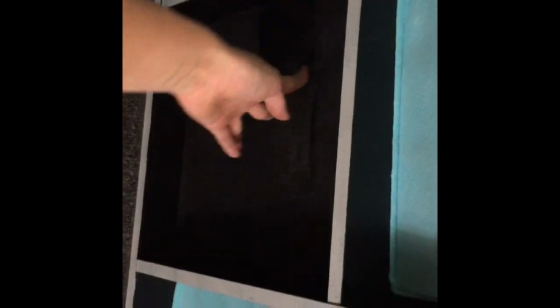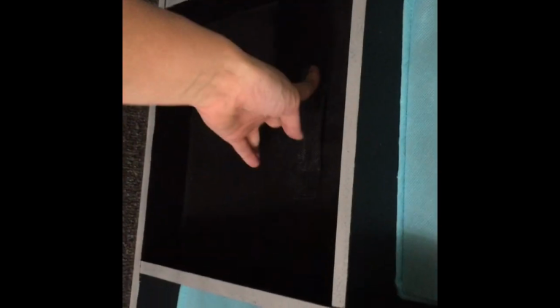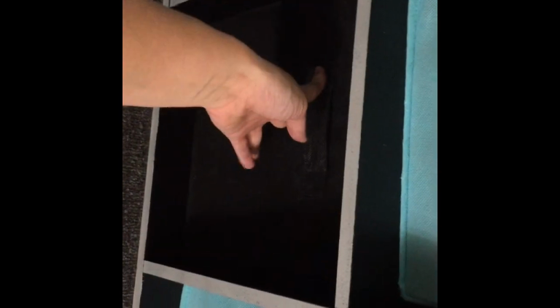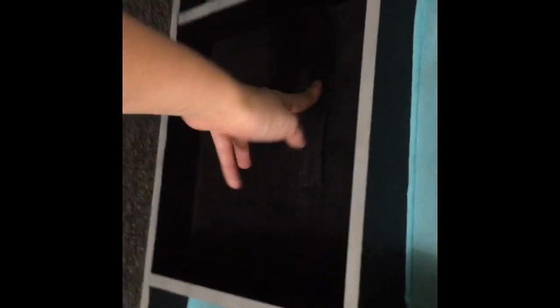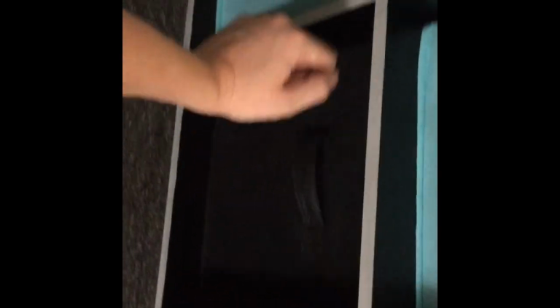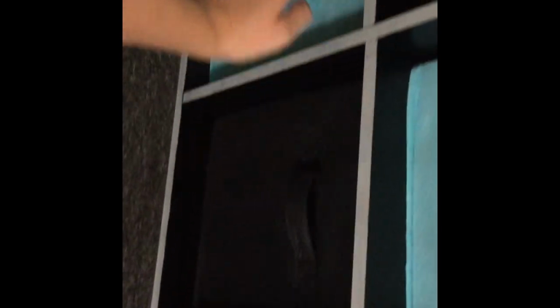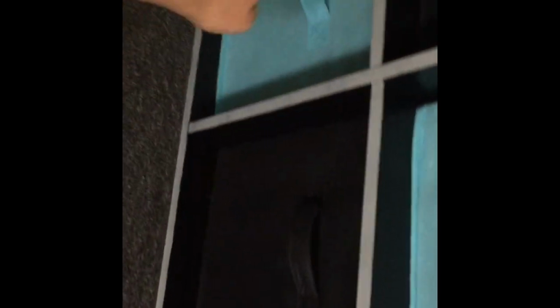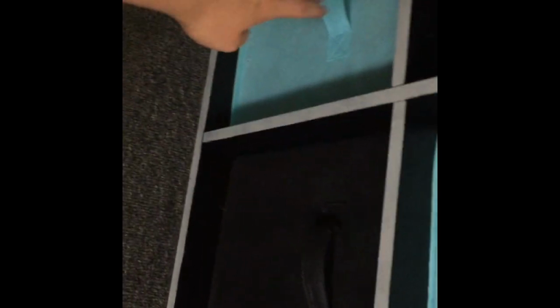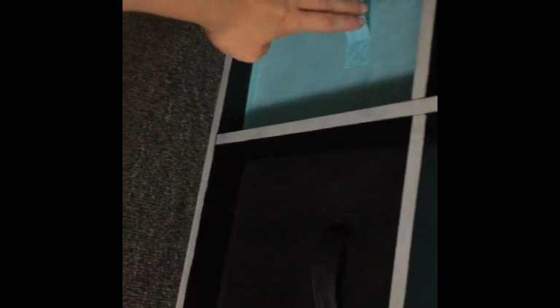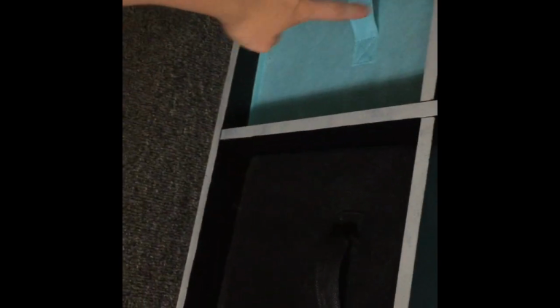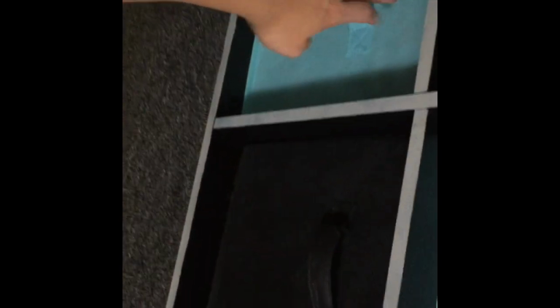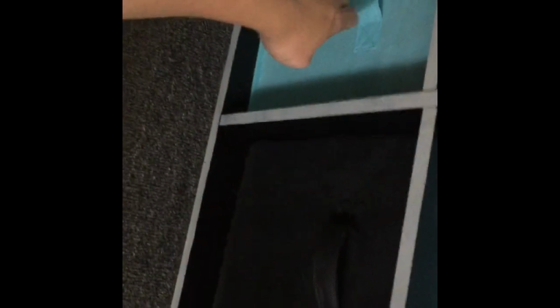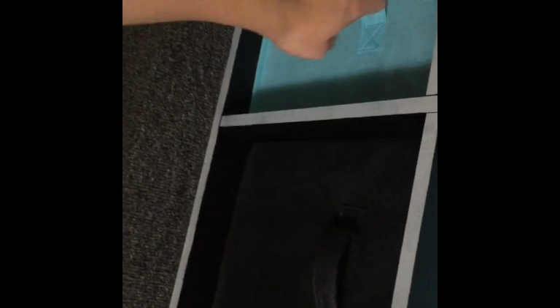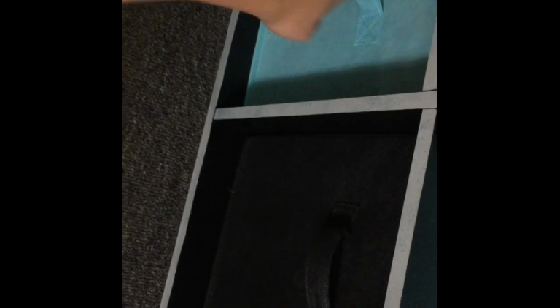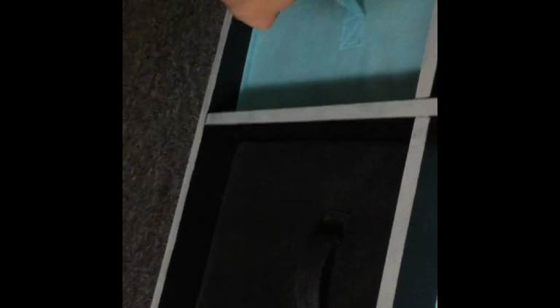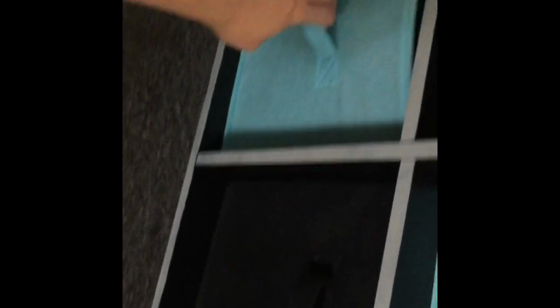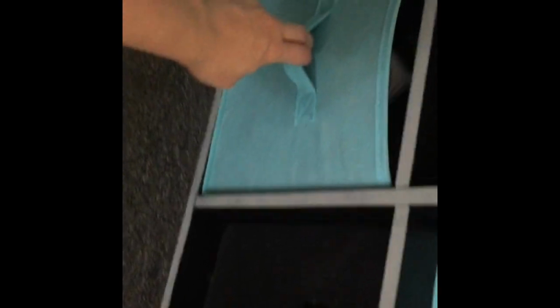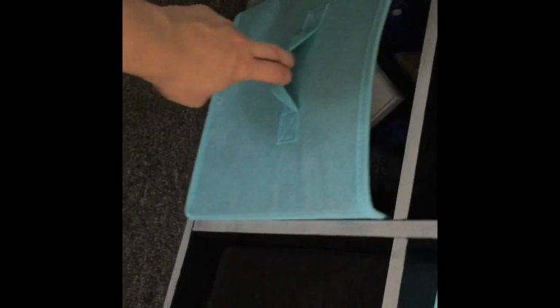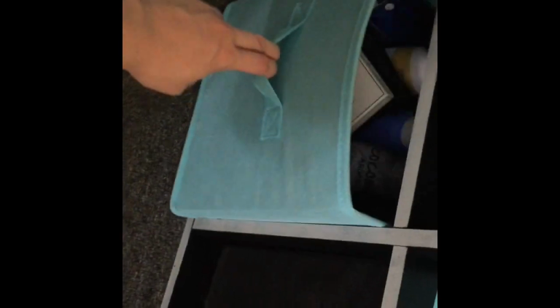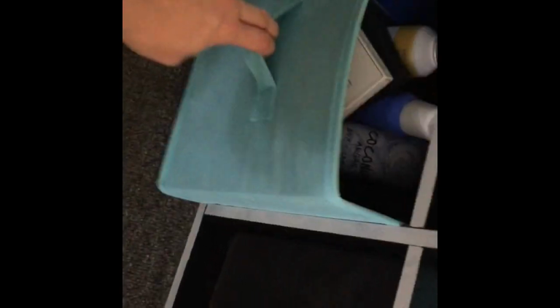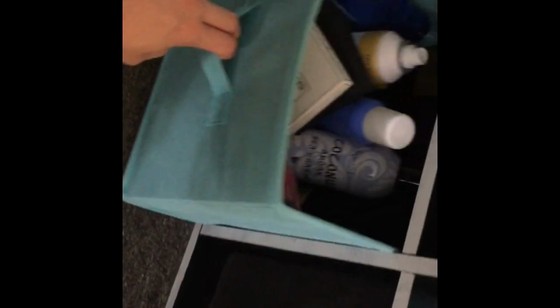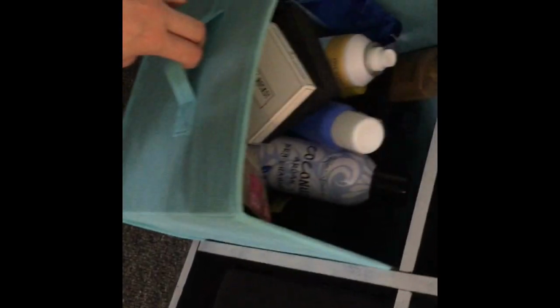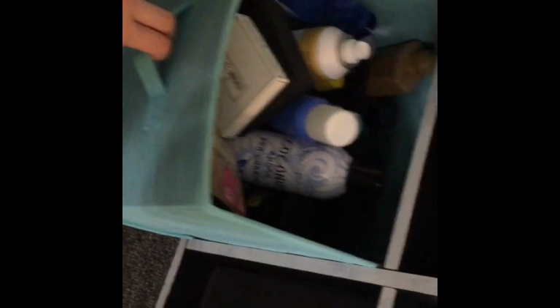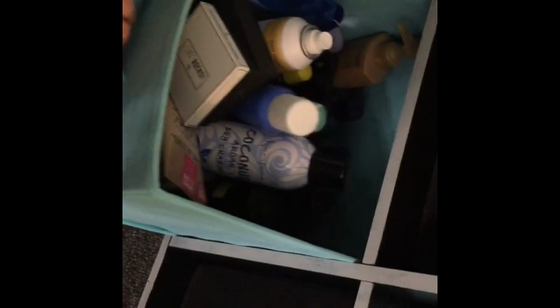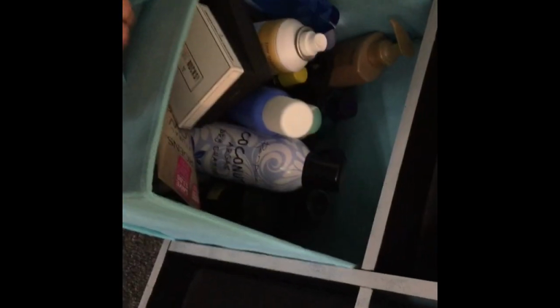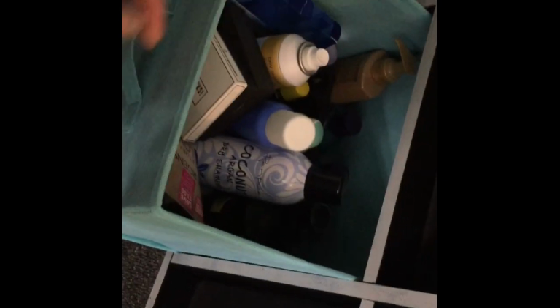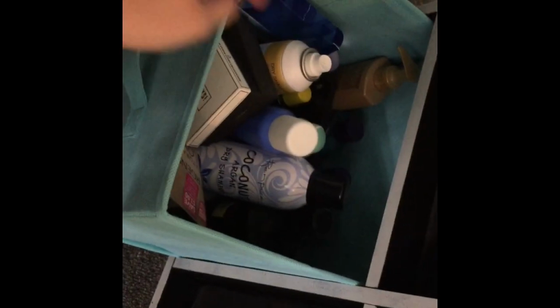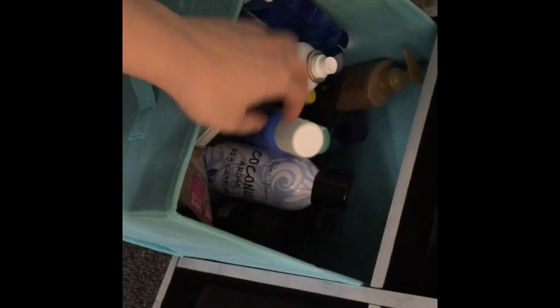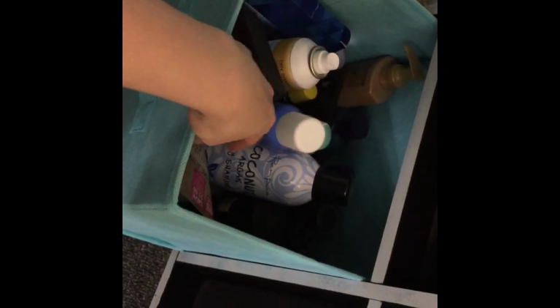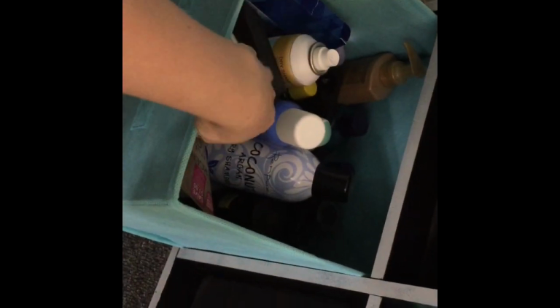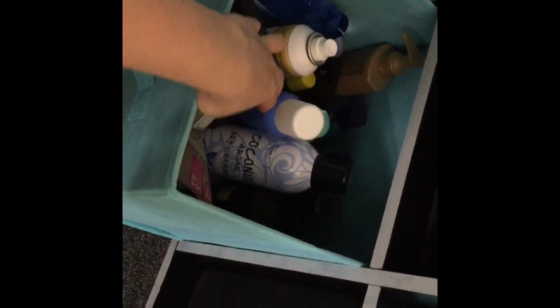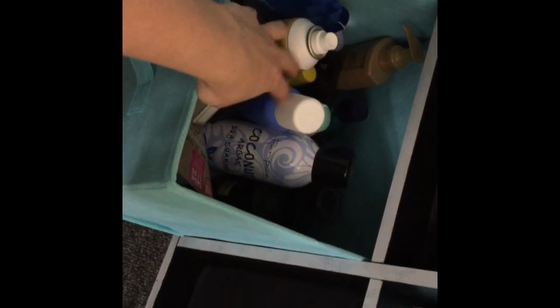And then in this one there is my hair stuff — it's mainly hair stuff, but I also have lotion.